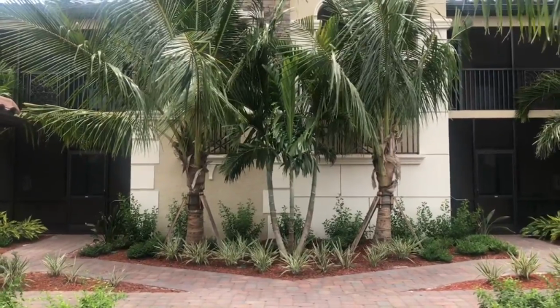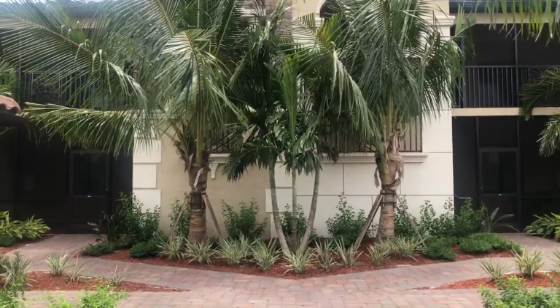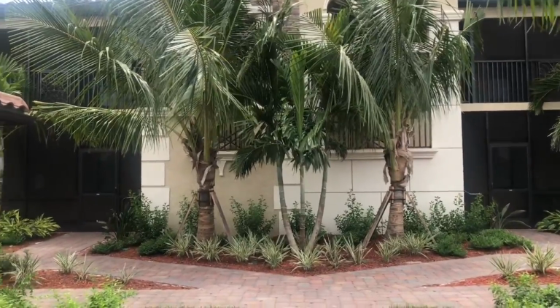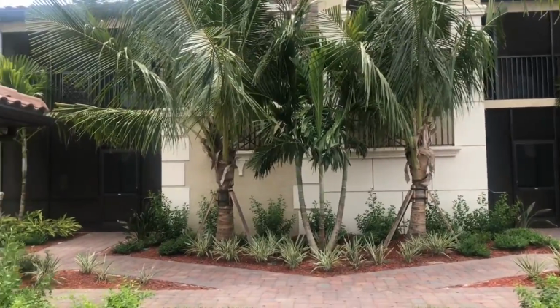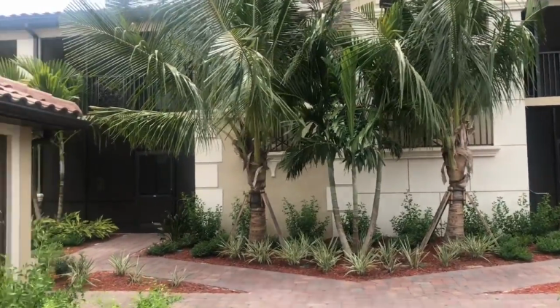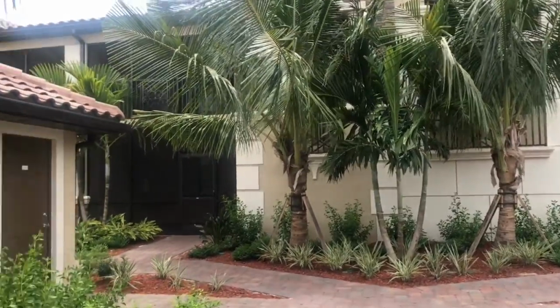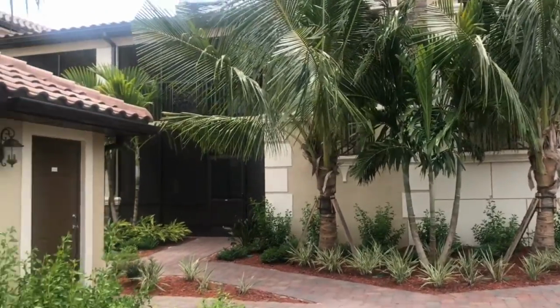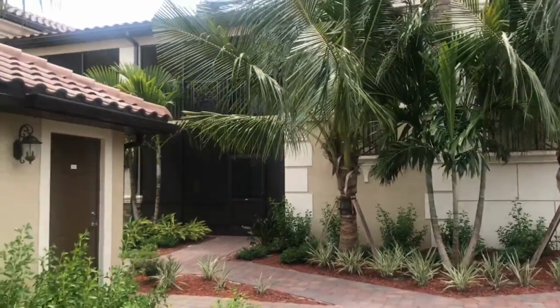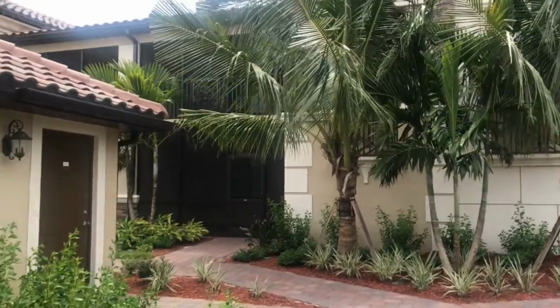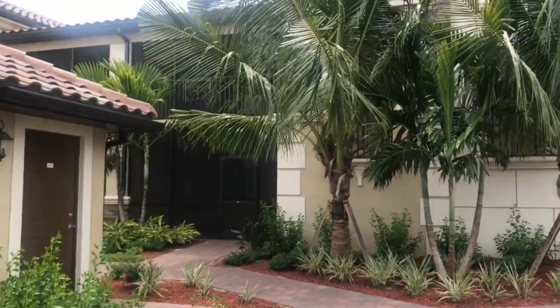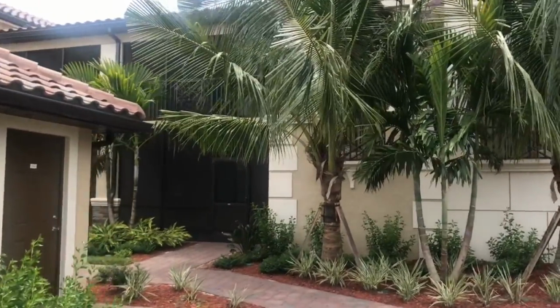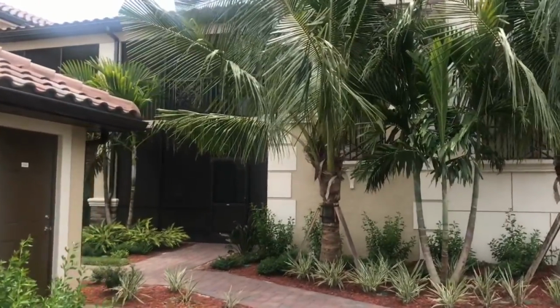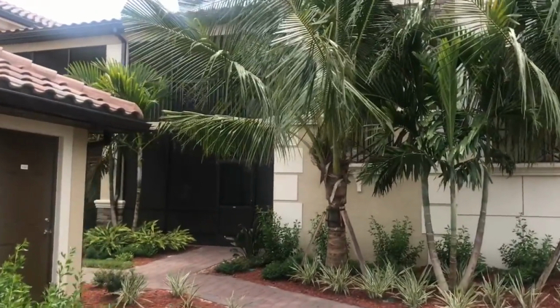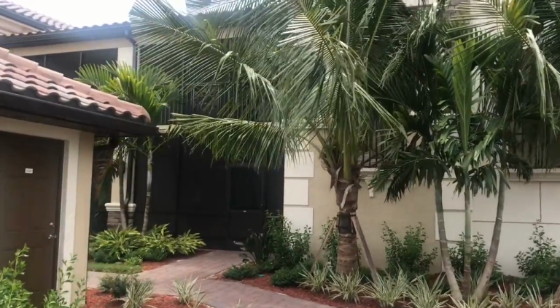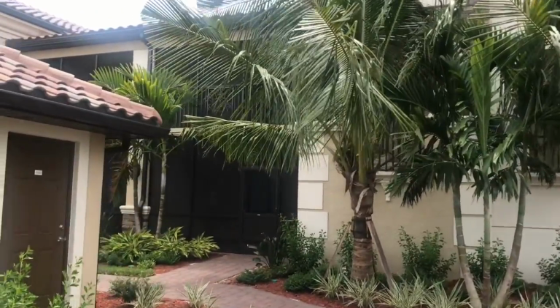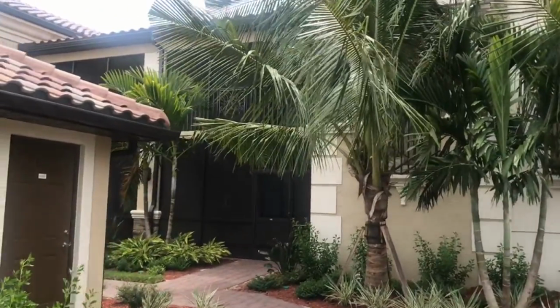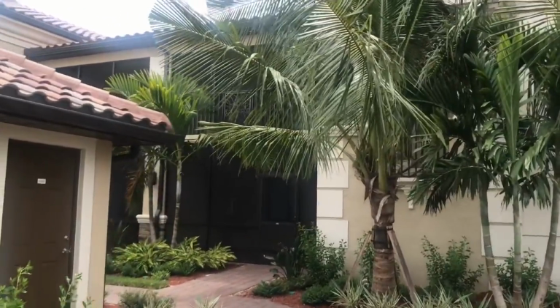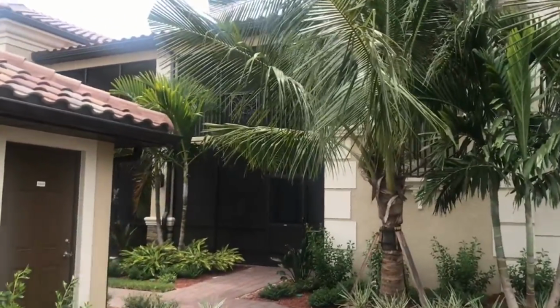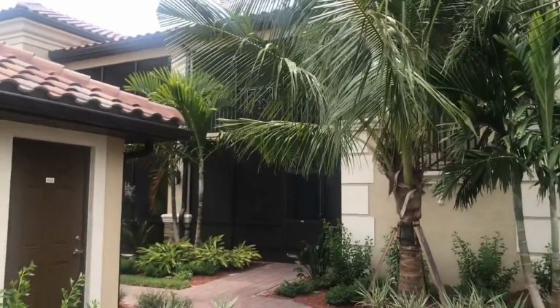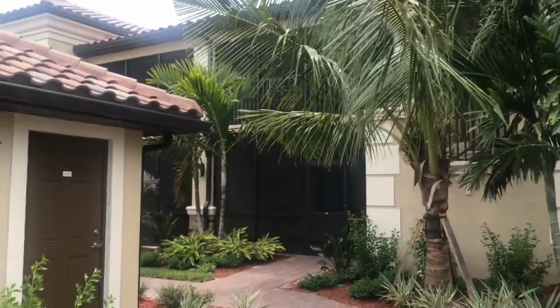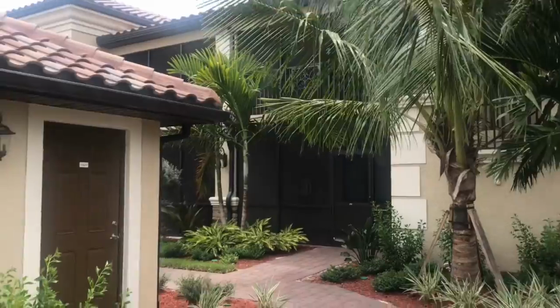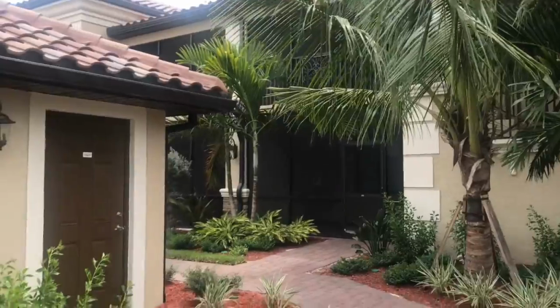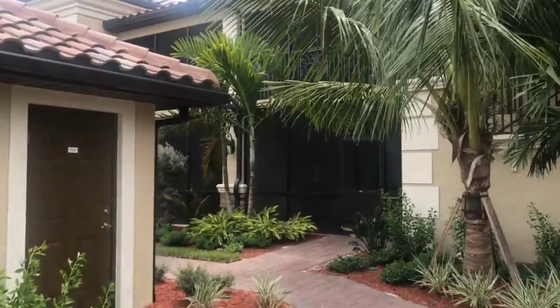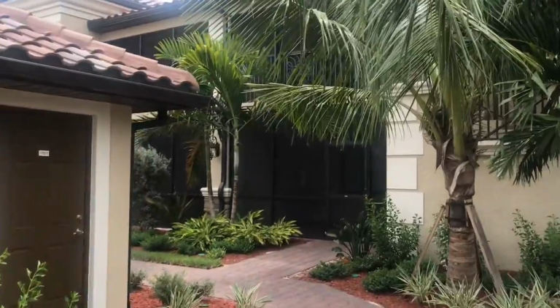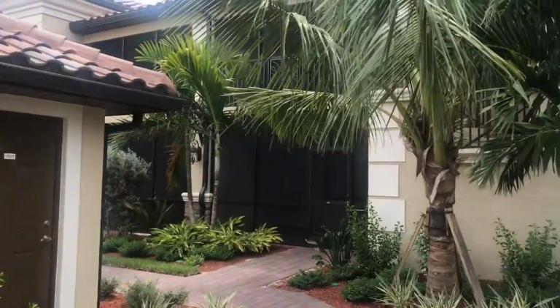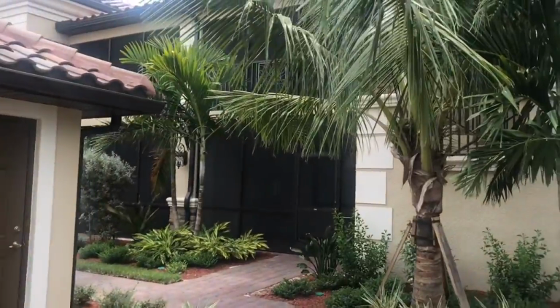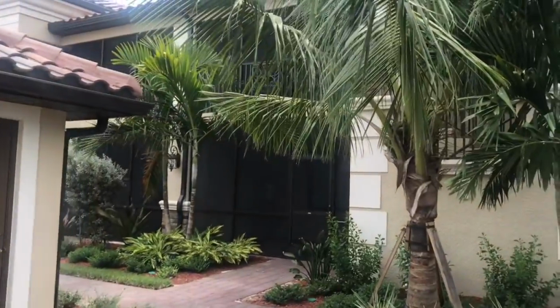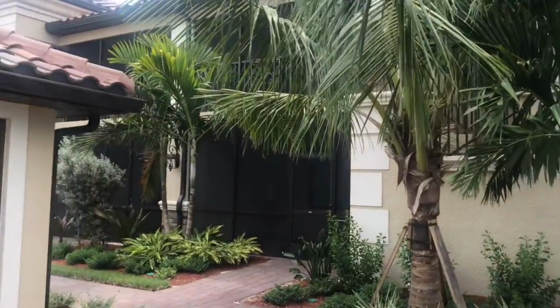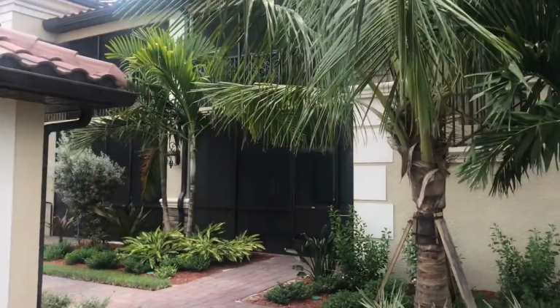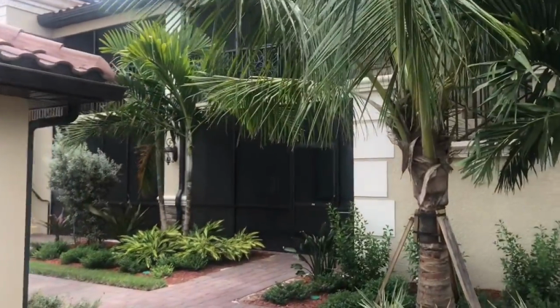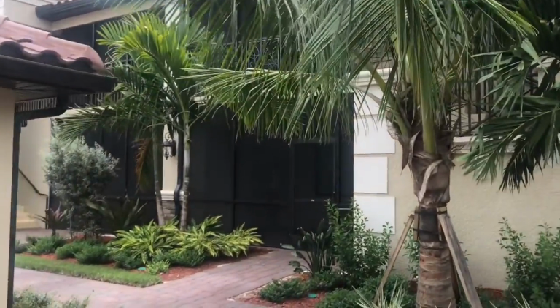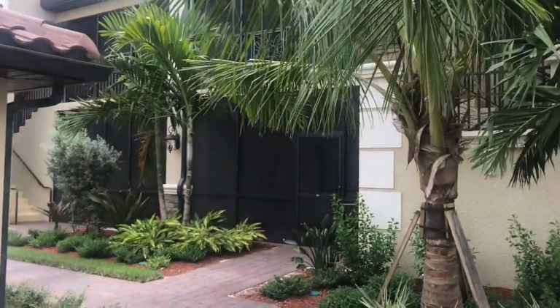Hey everybody, we're going to be looking at unit 5322 at Bonita National. This is a second floor Bromelia.